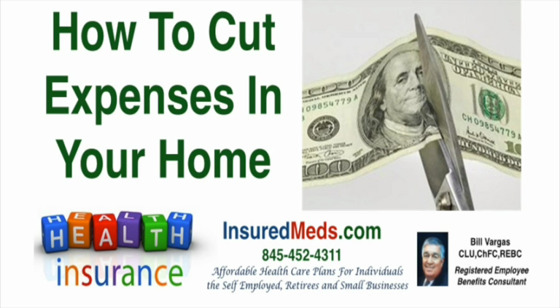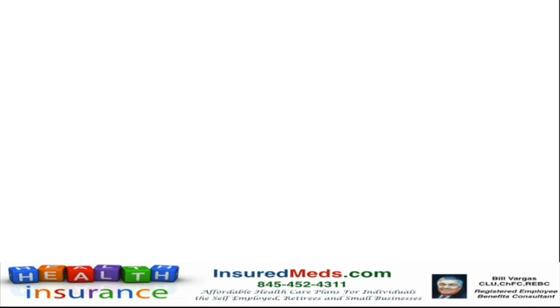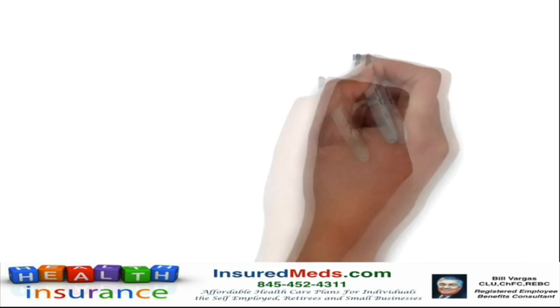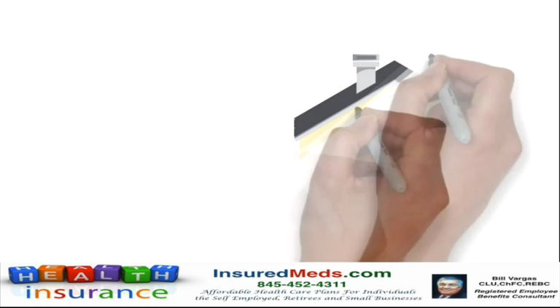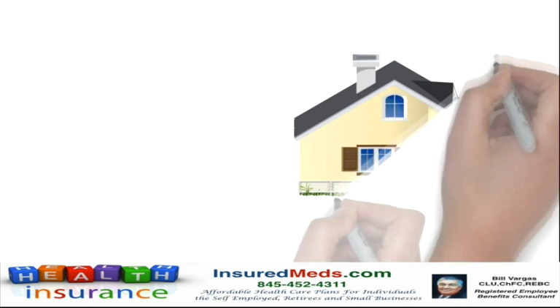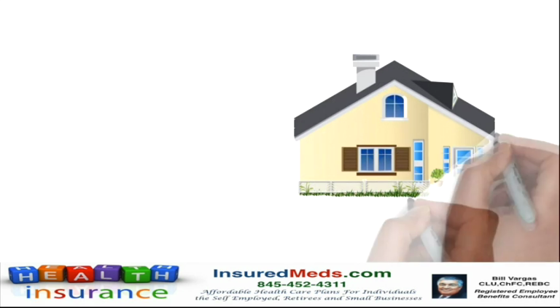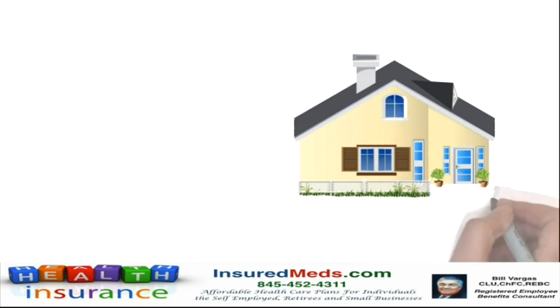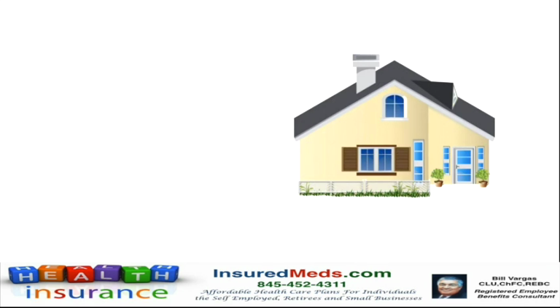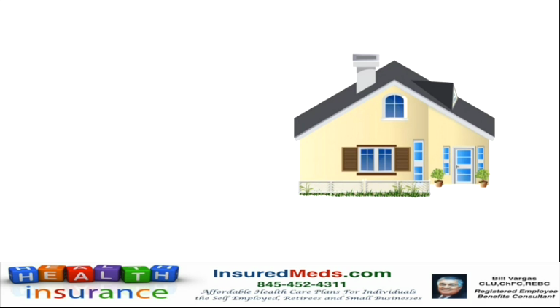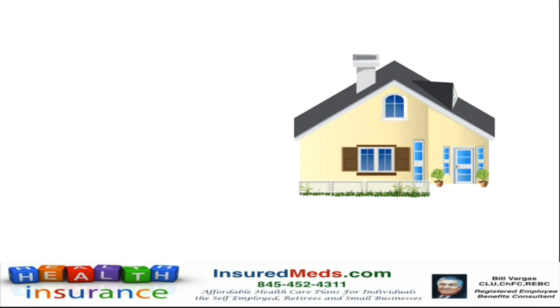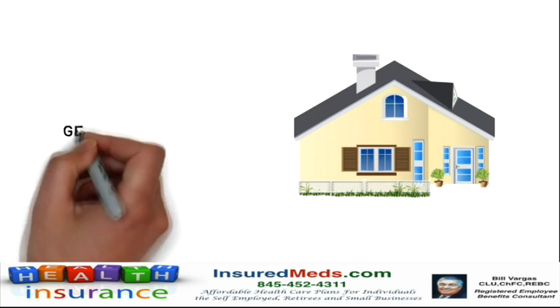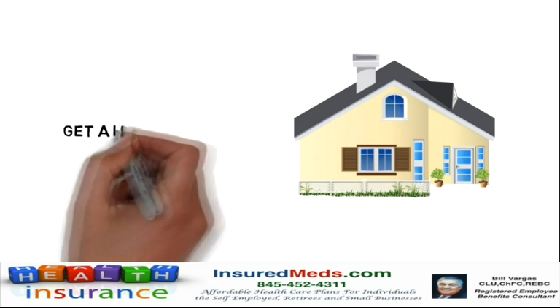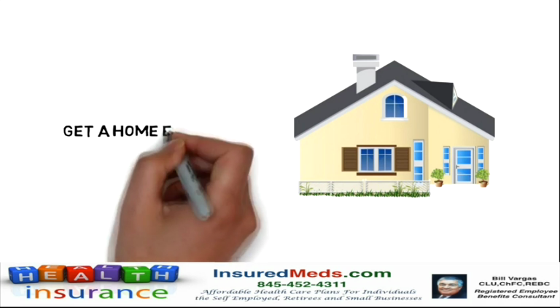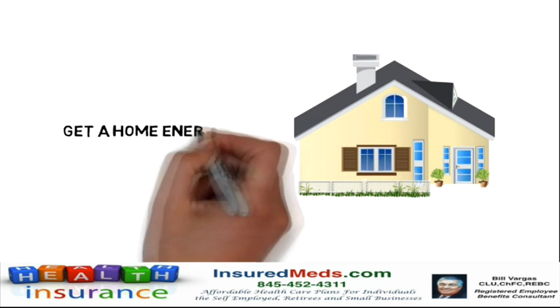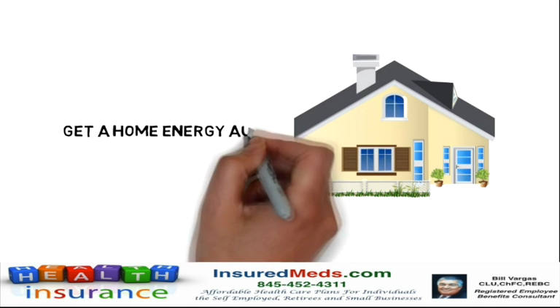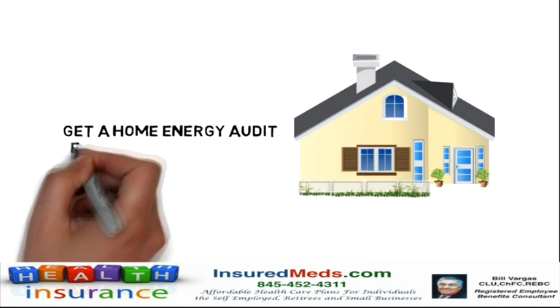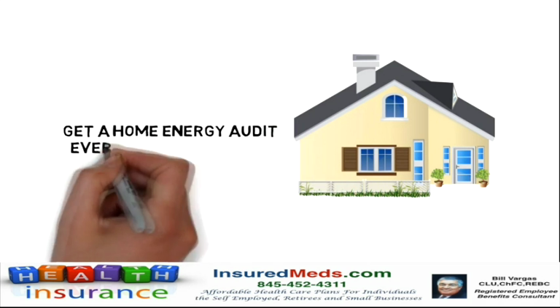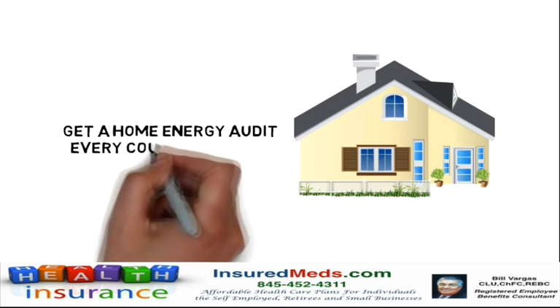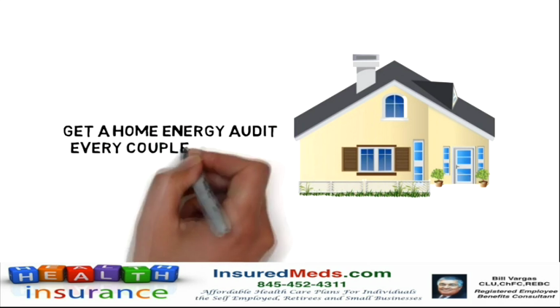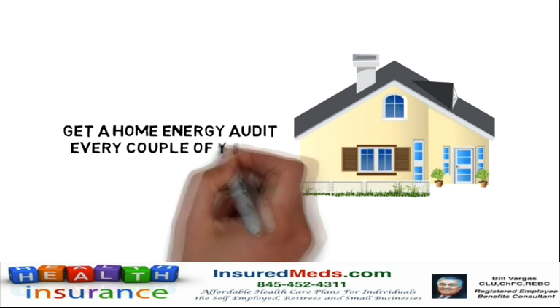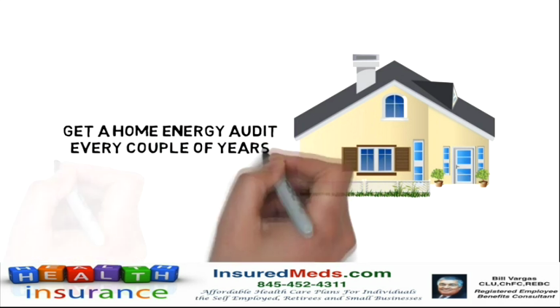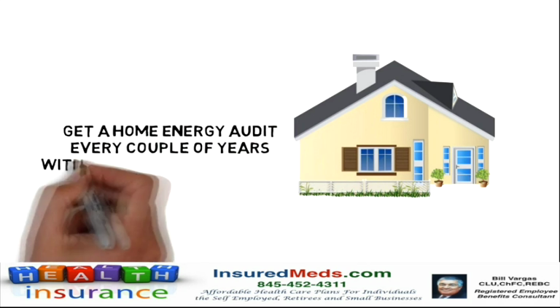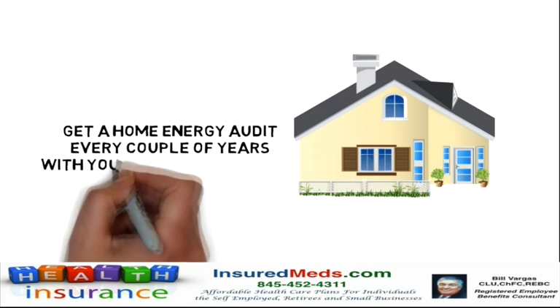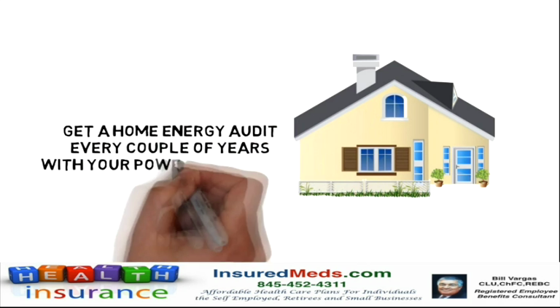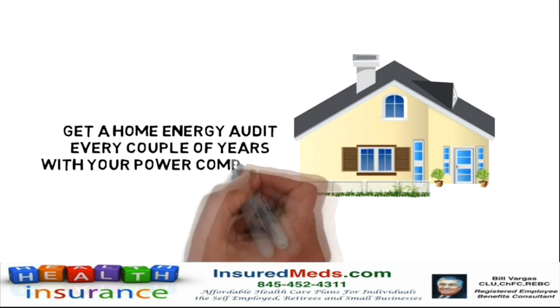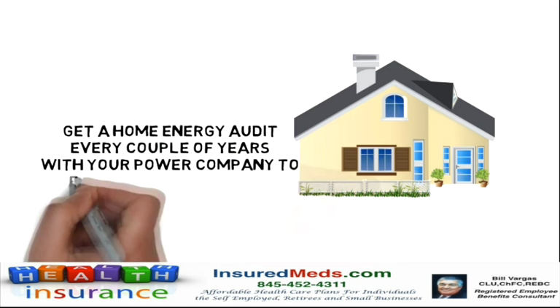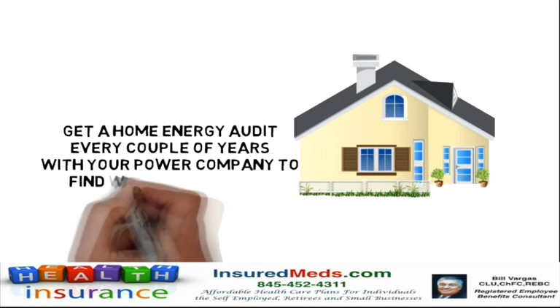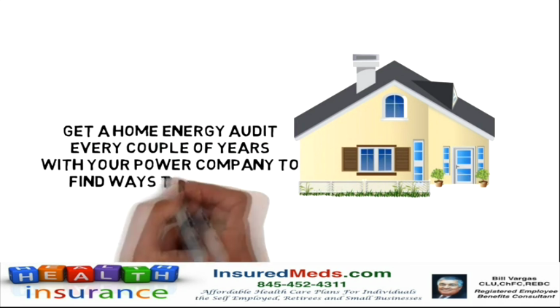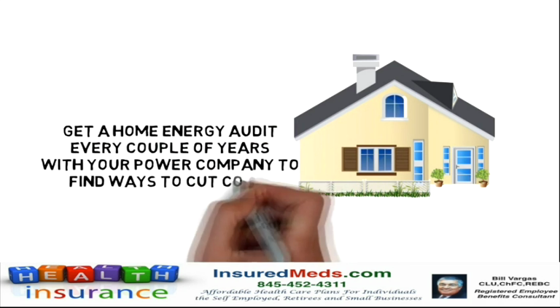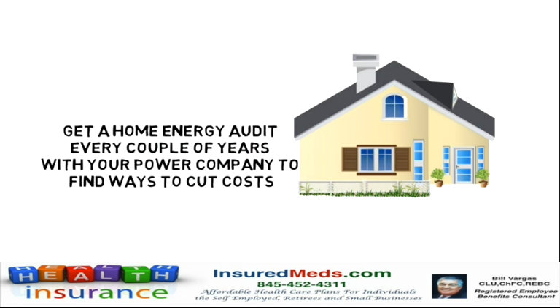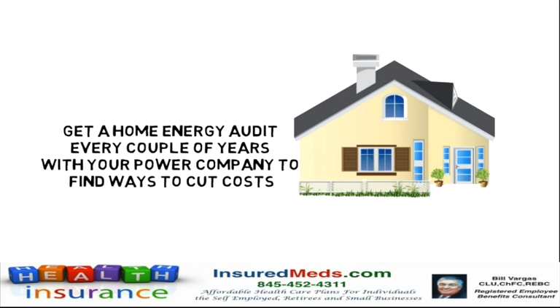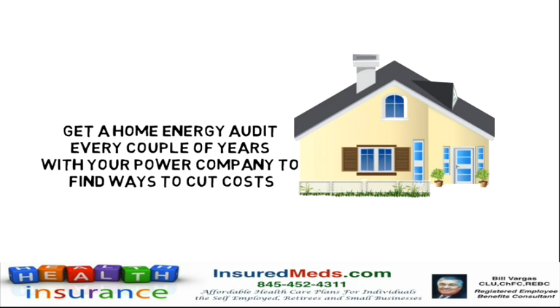Get a home energy audit every couple of years with your power company to find ways to cut costs.